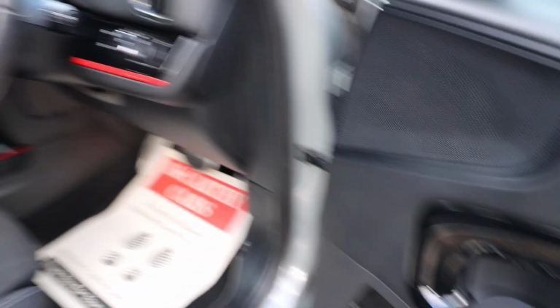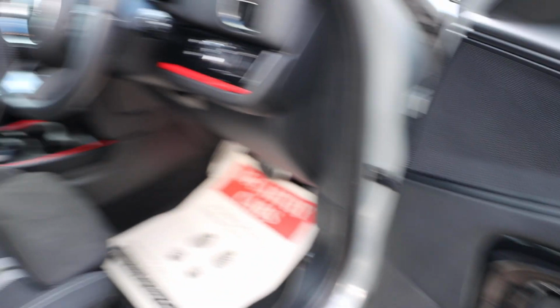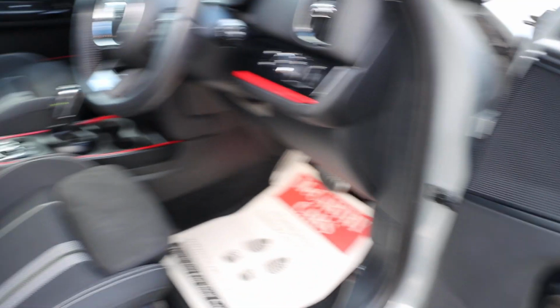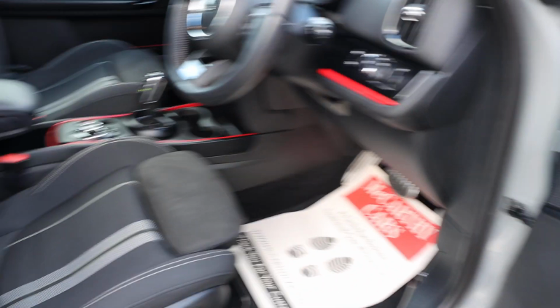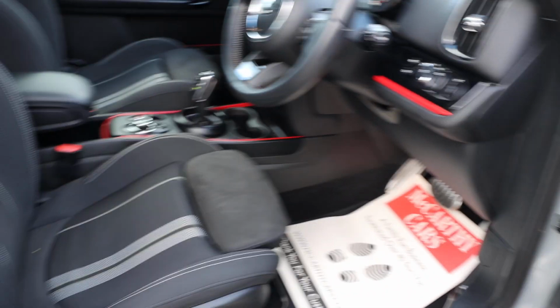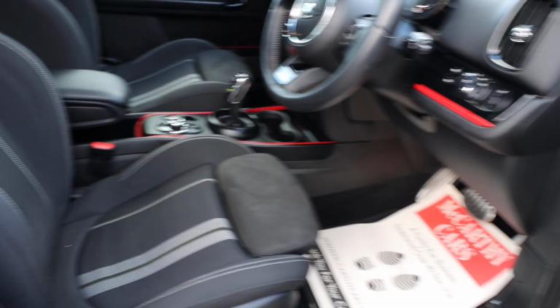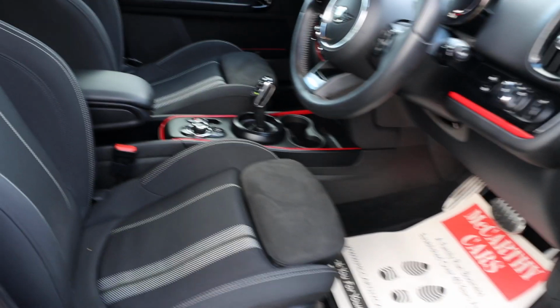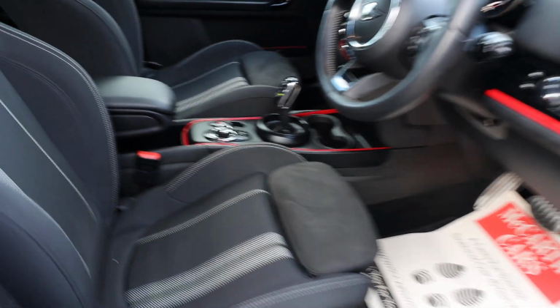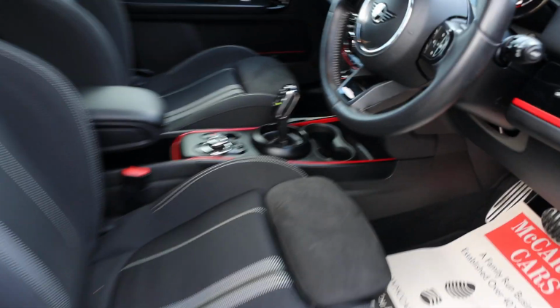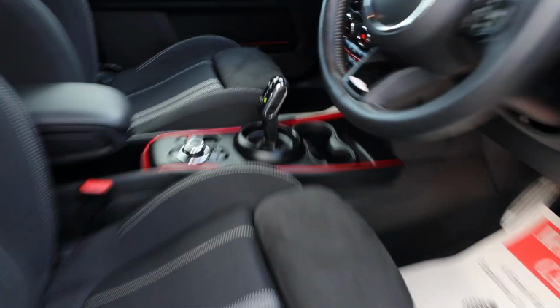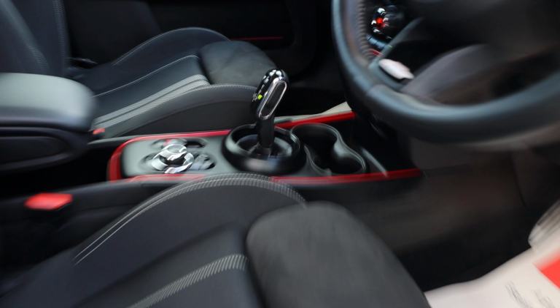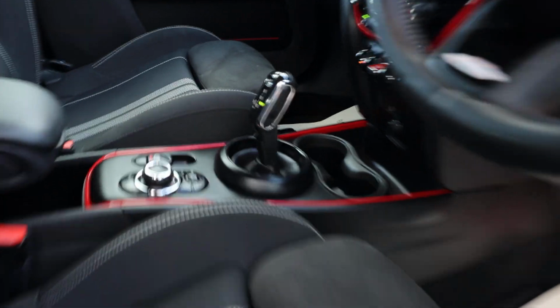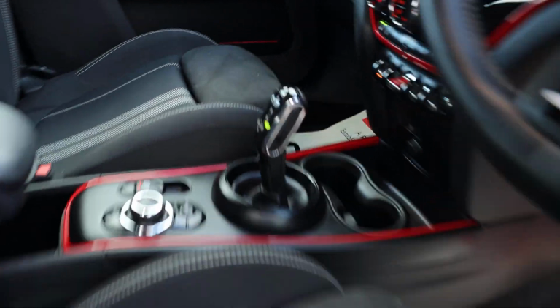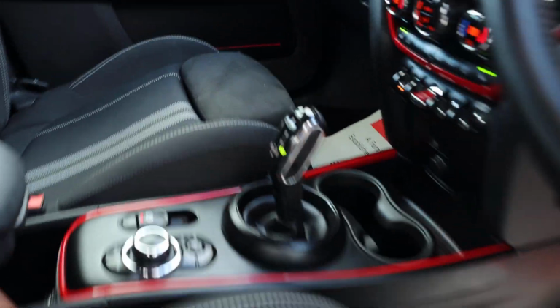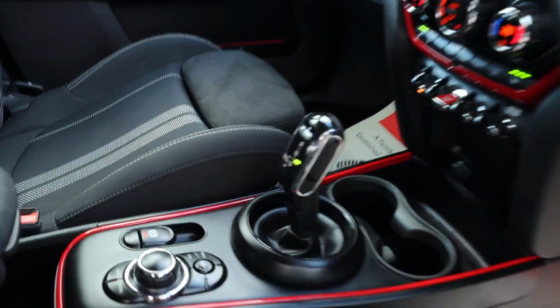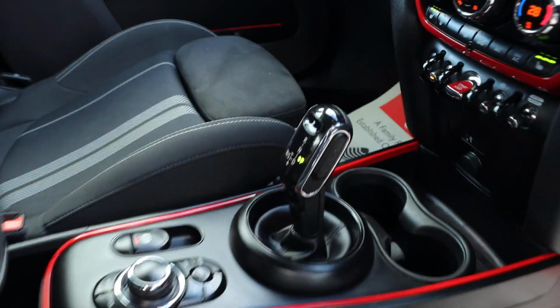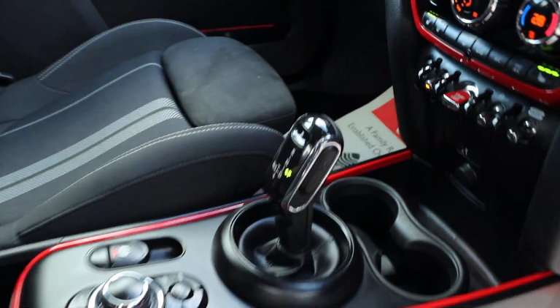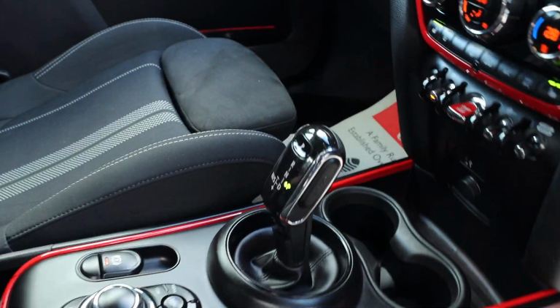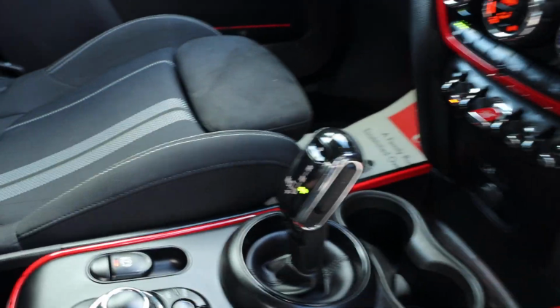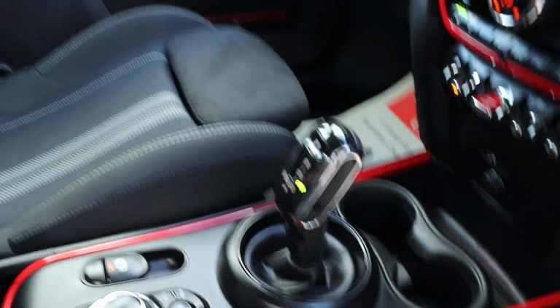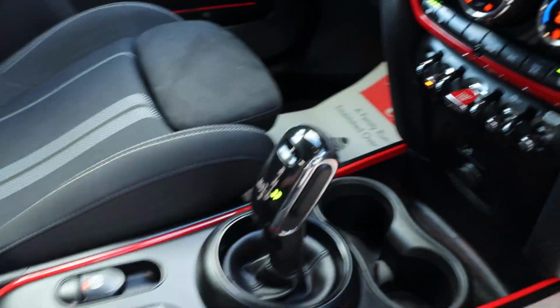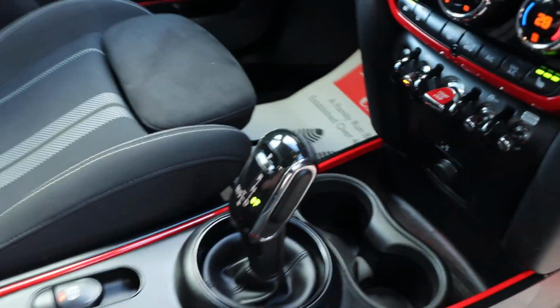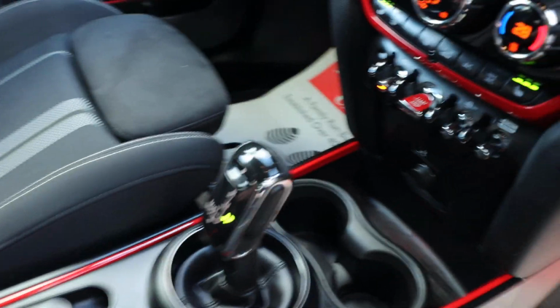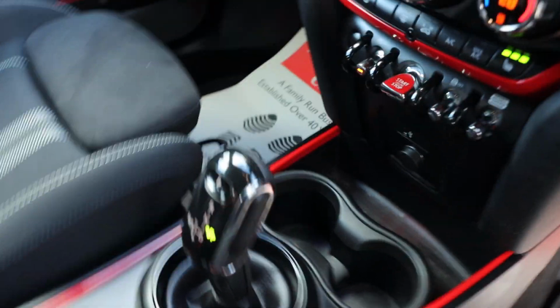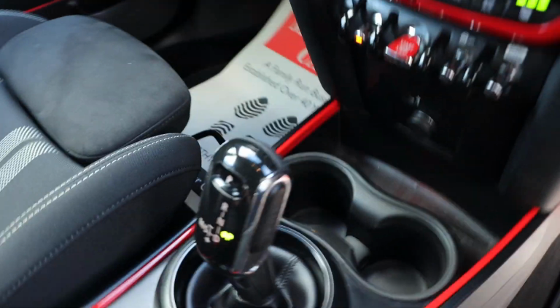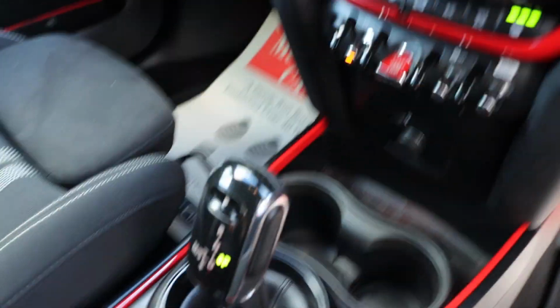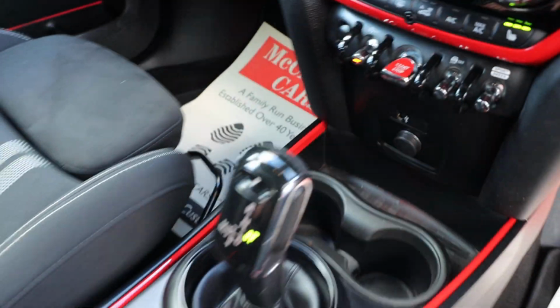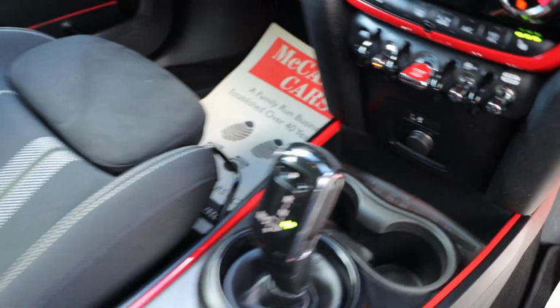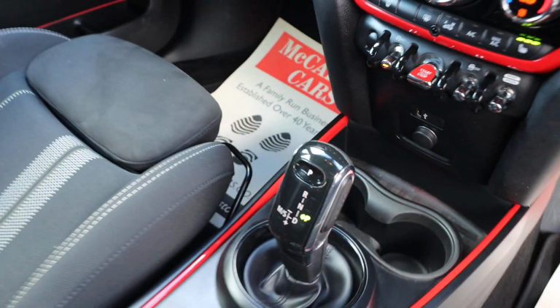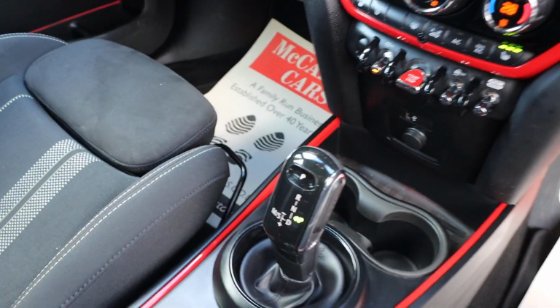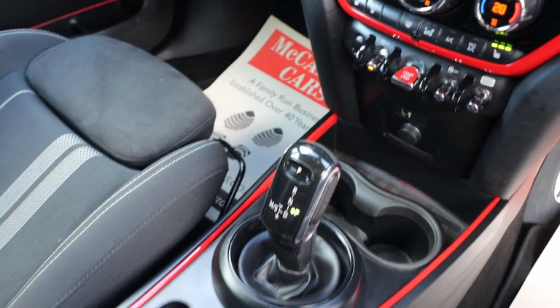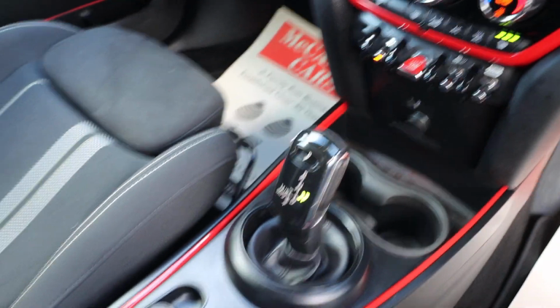The car has auto headlights and an automatic gearbox.